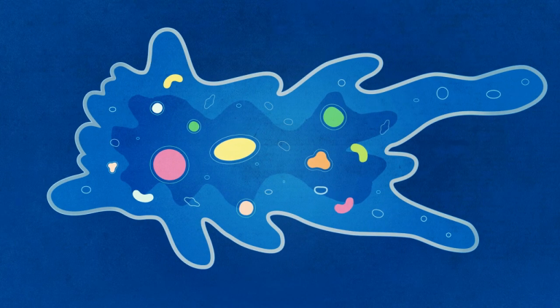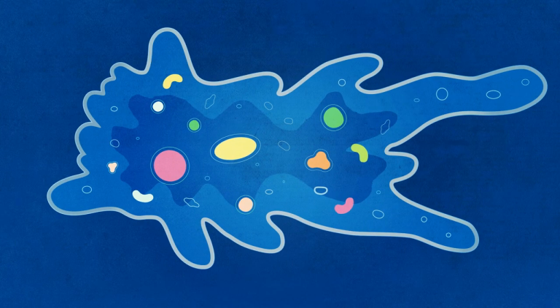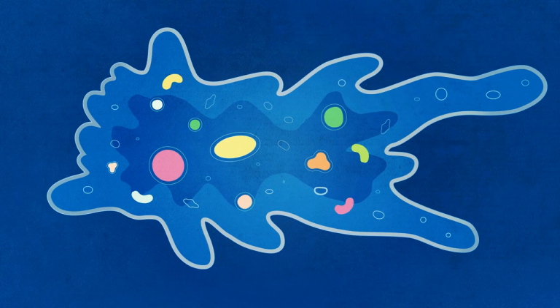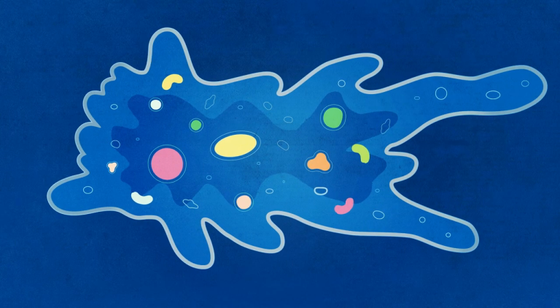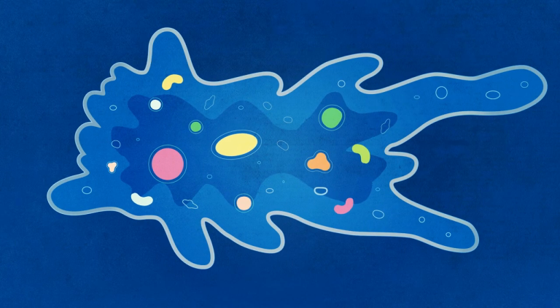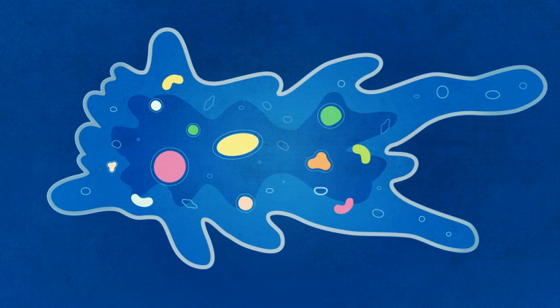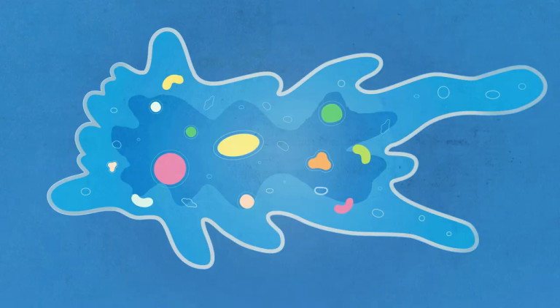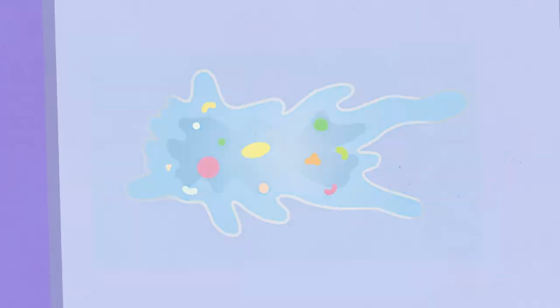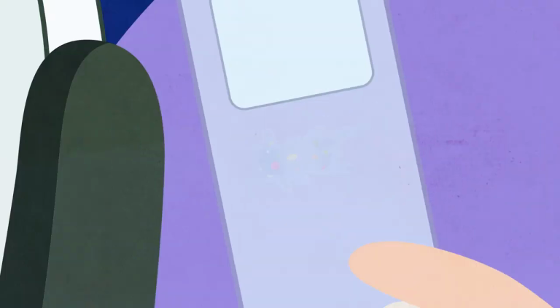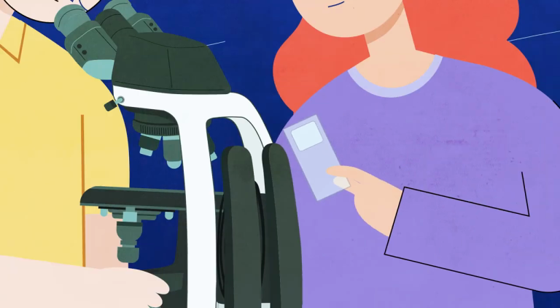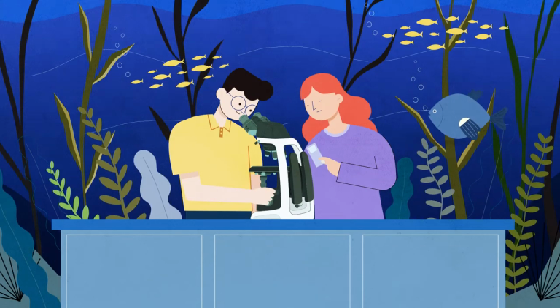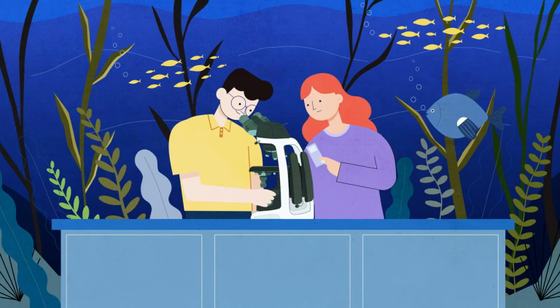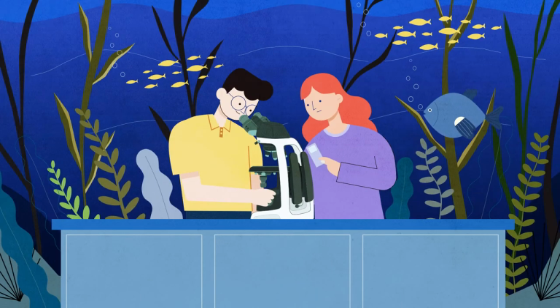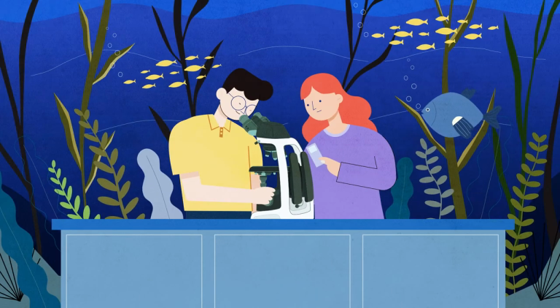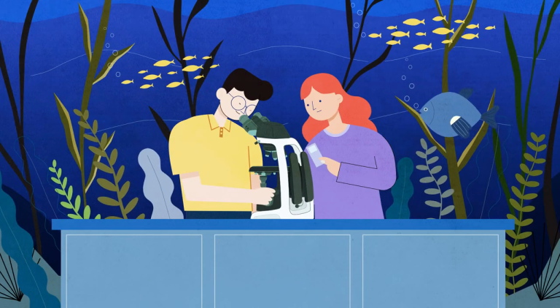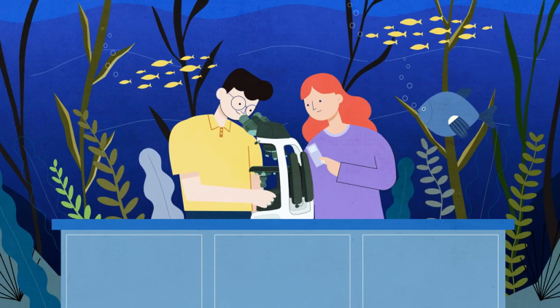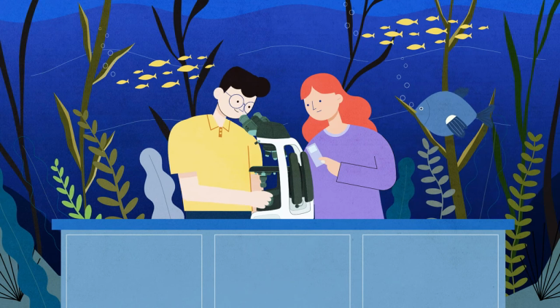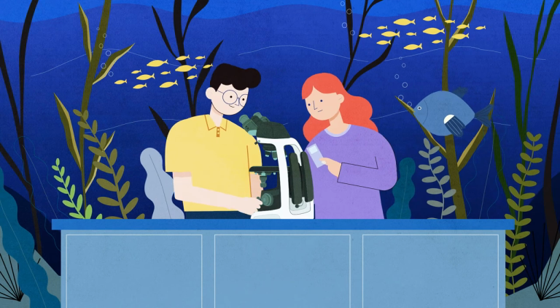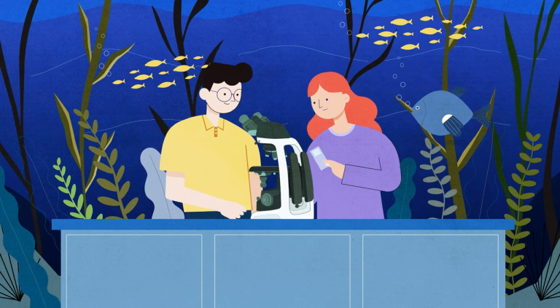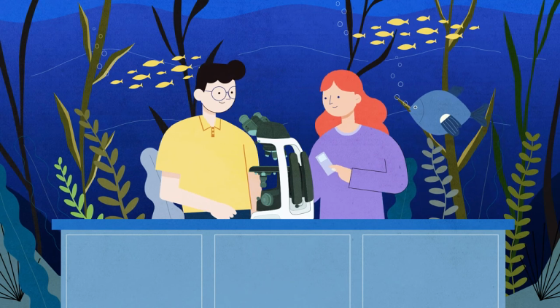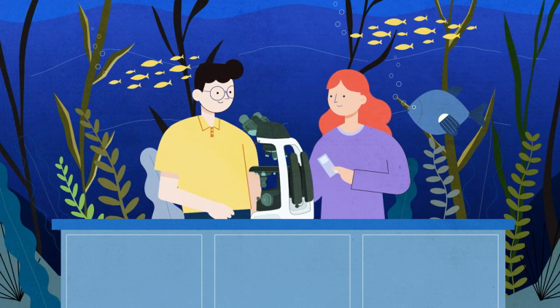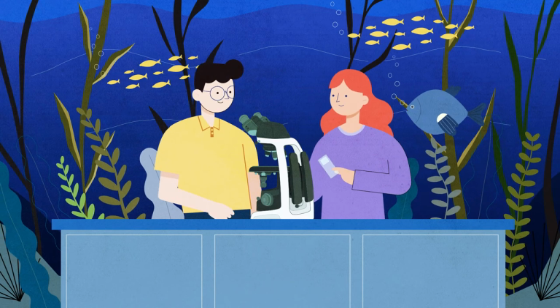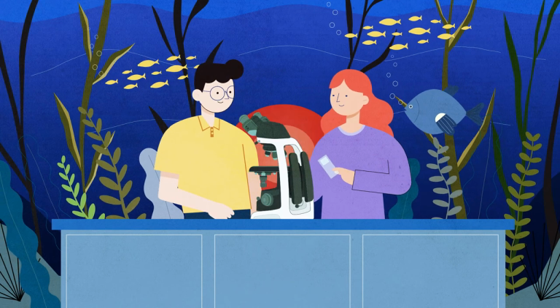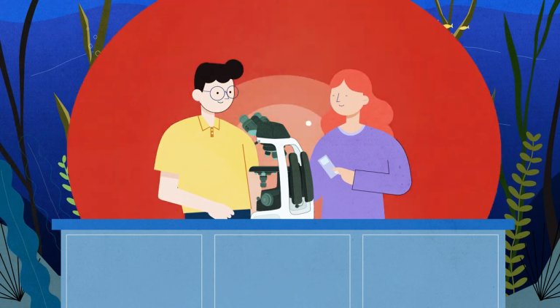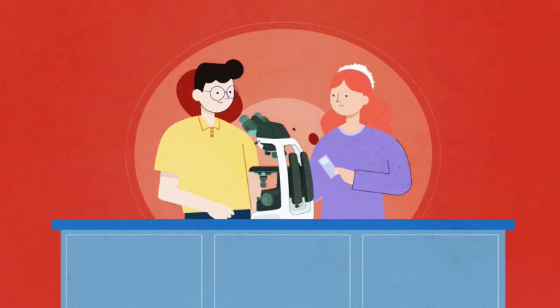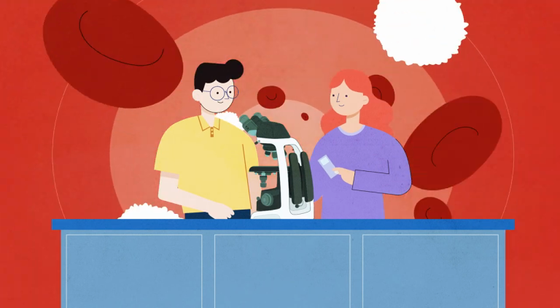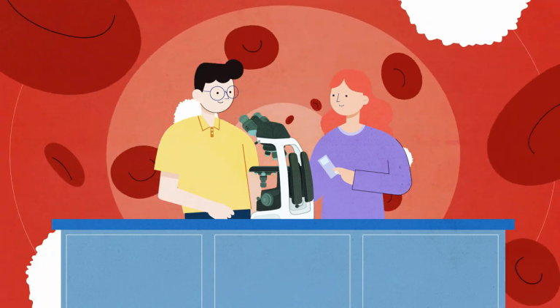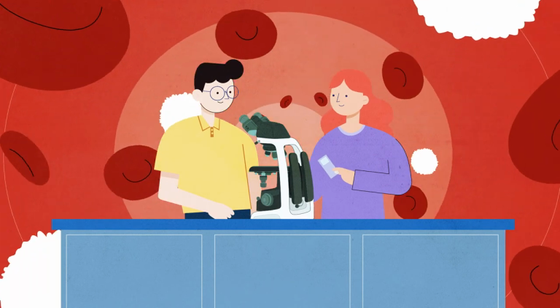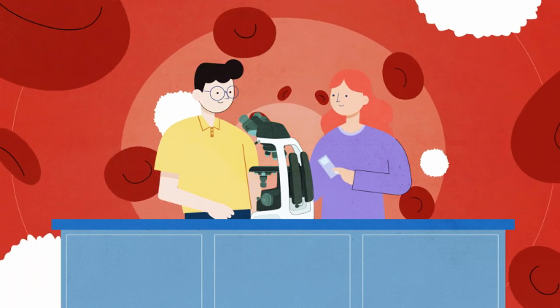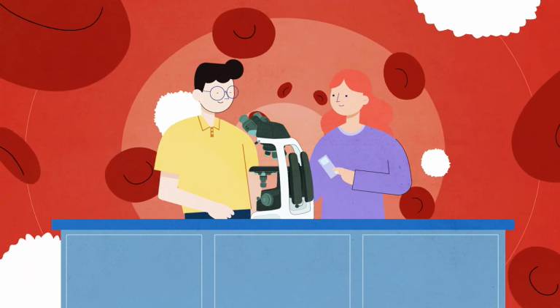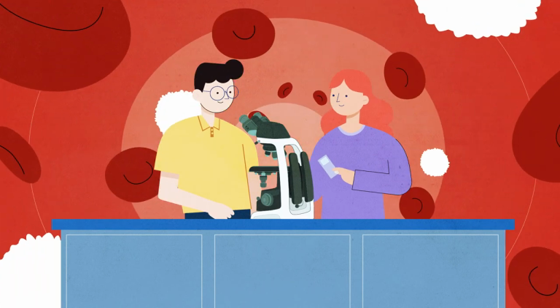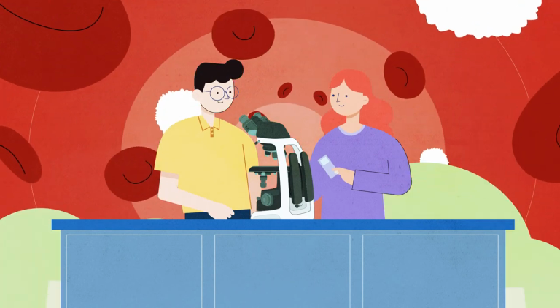So, whichever field of science your students are exploring, the Nikon EI is where science begins.